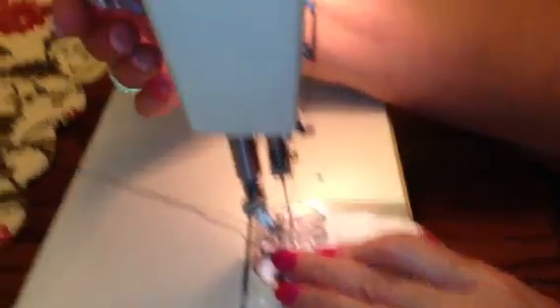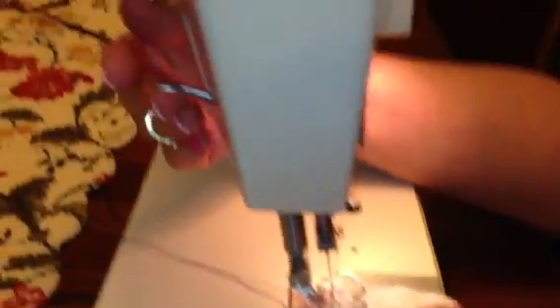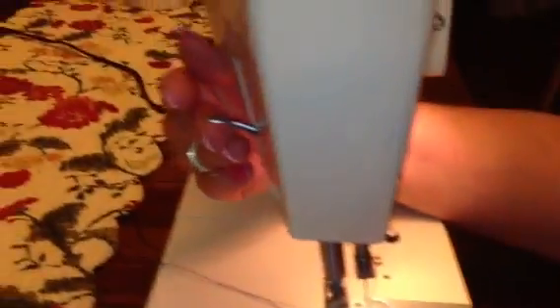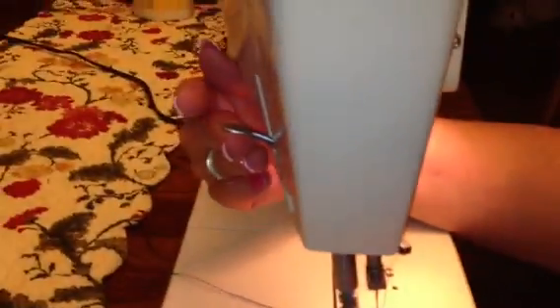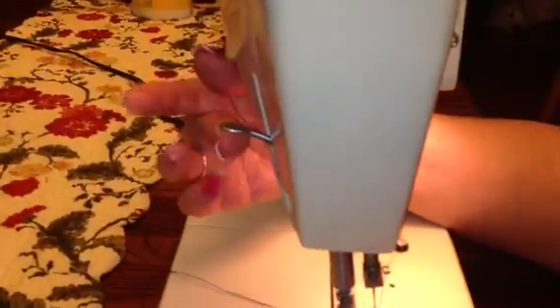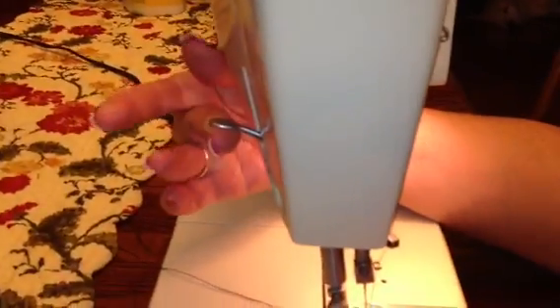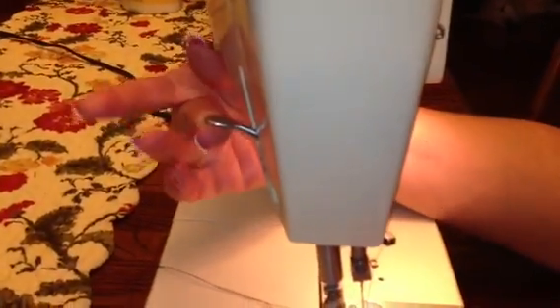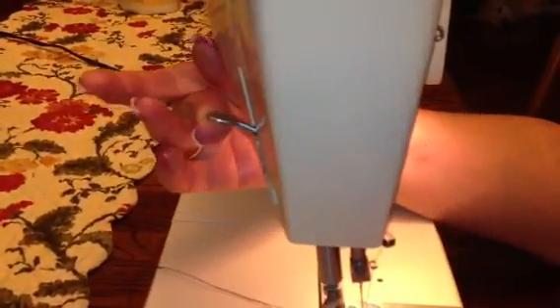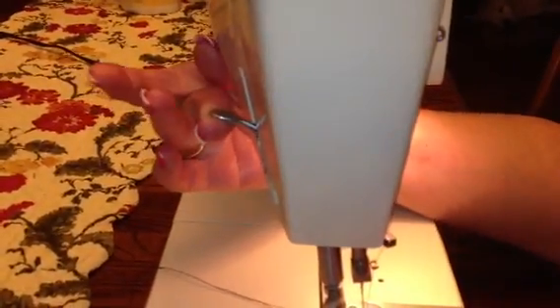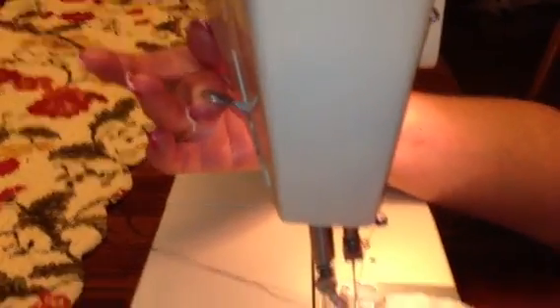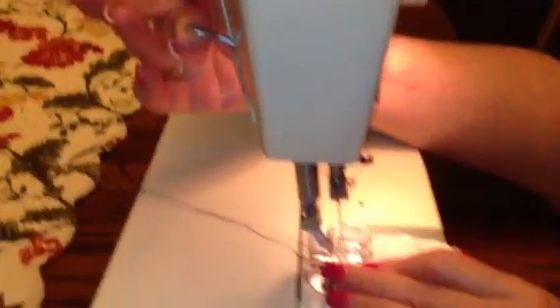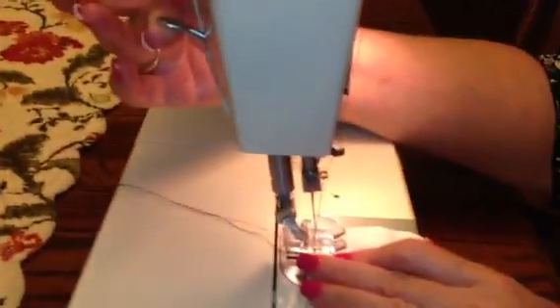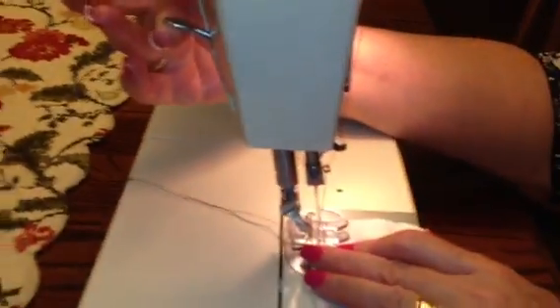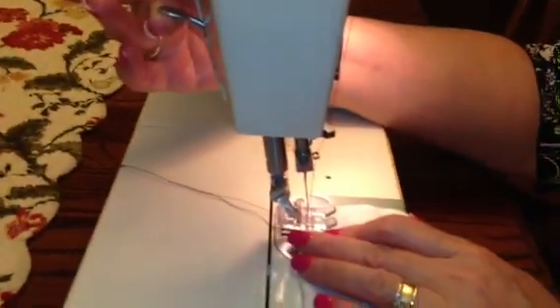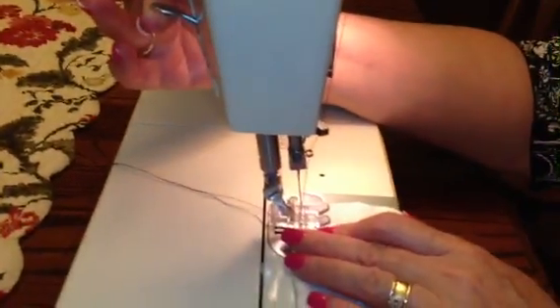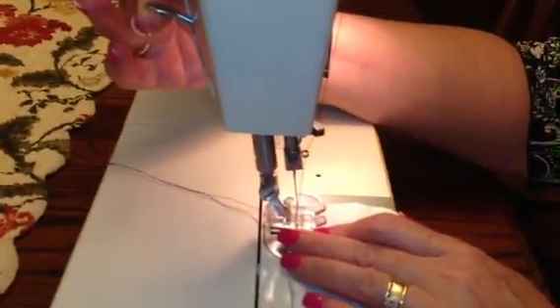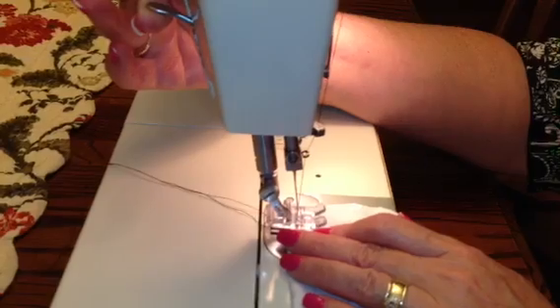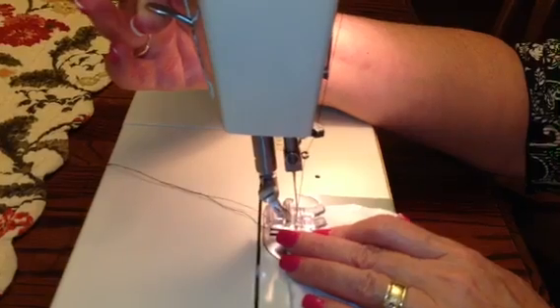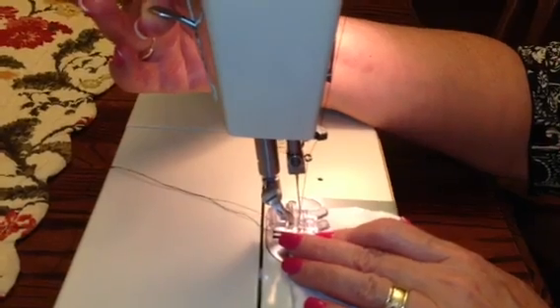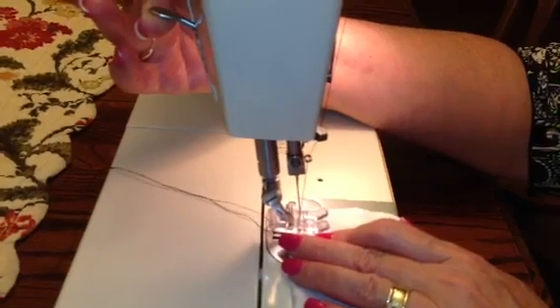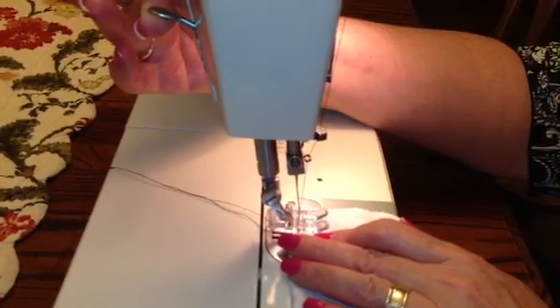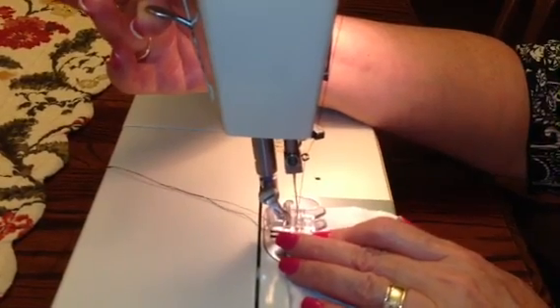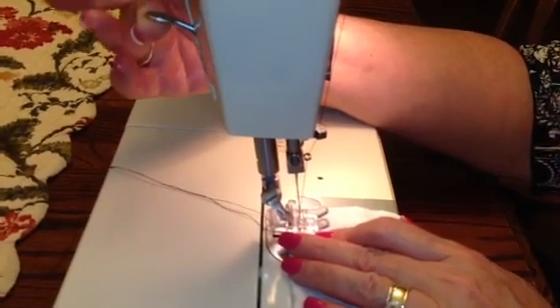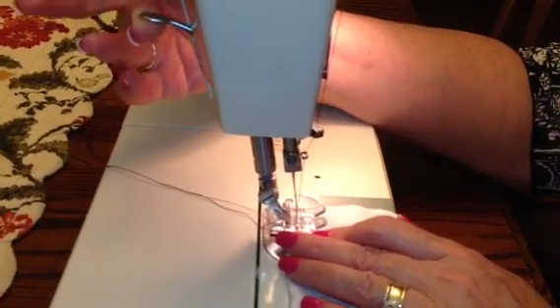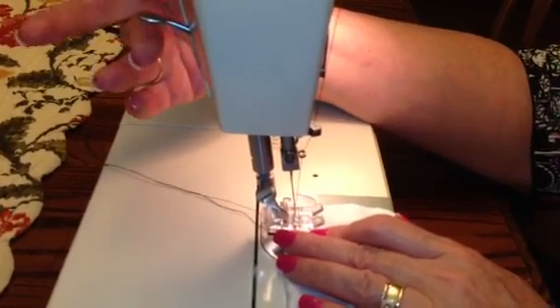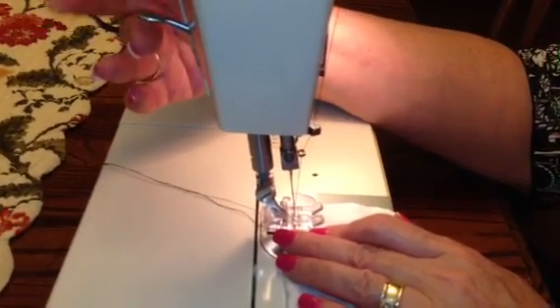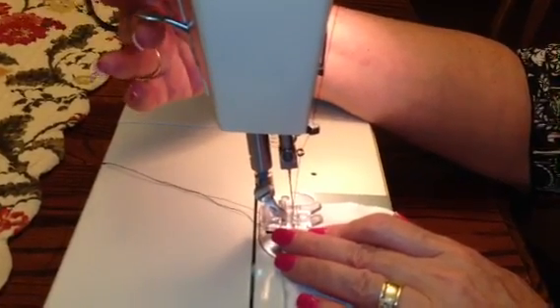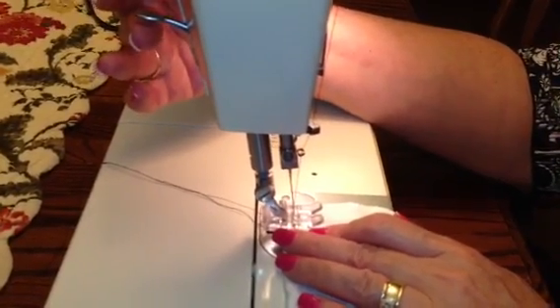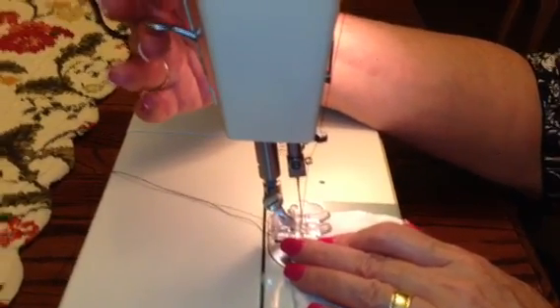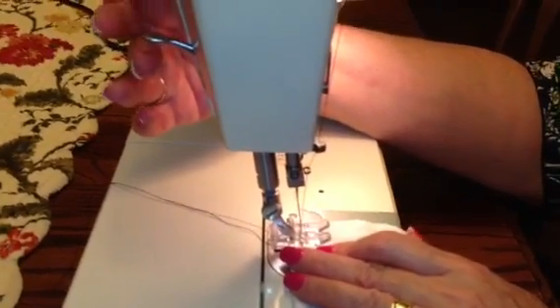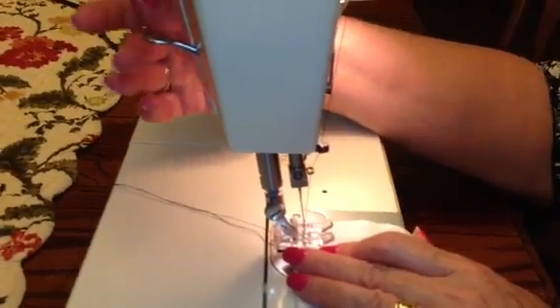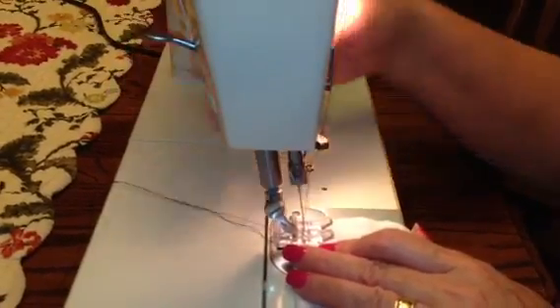And then slide it back, and if you have to, you can lift this up to get your fabric fit underneath there, and then let go.